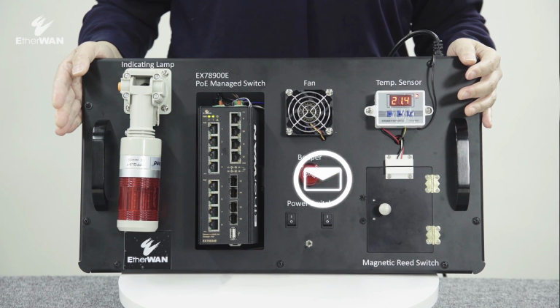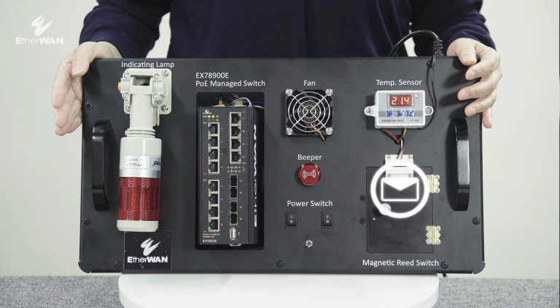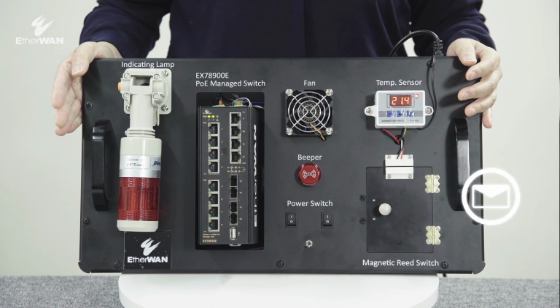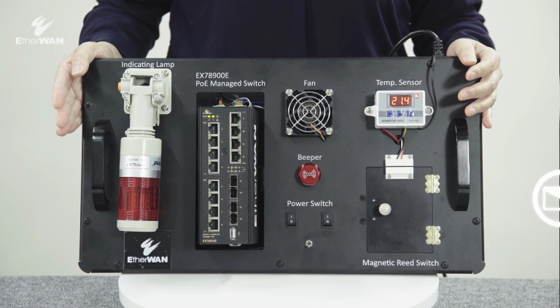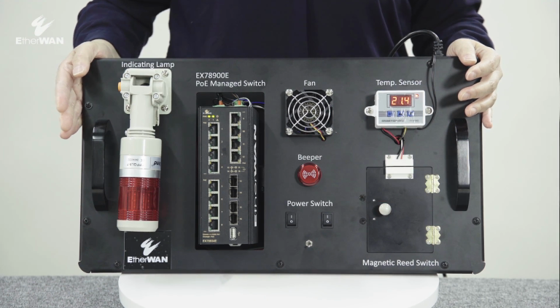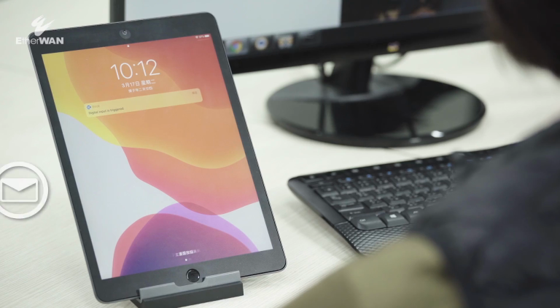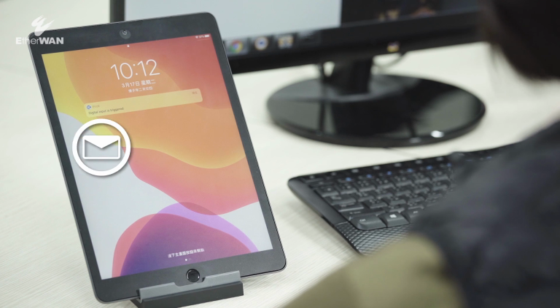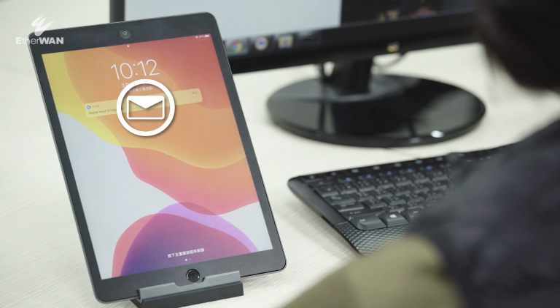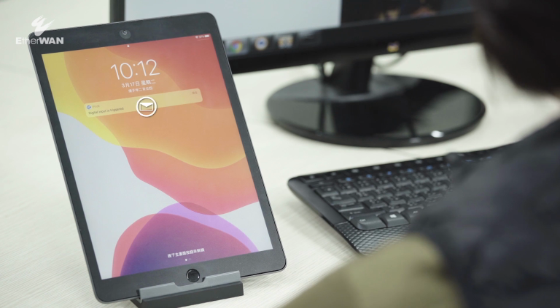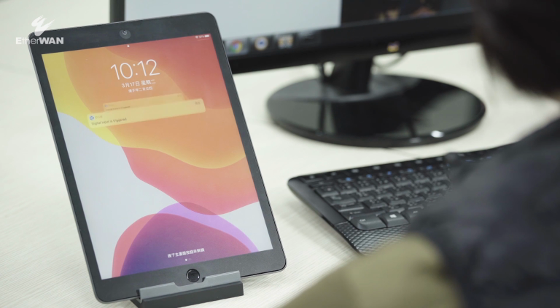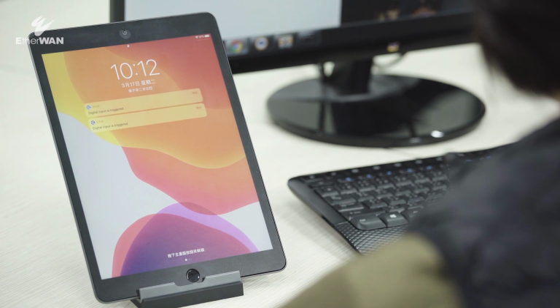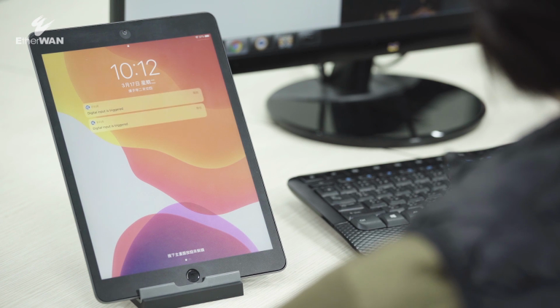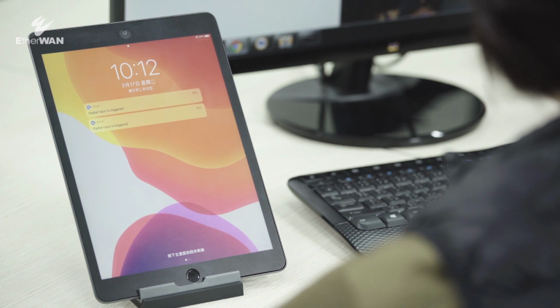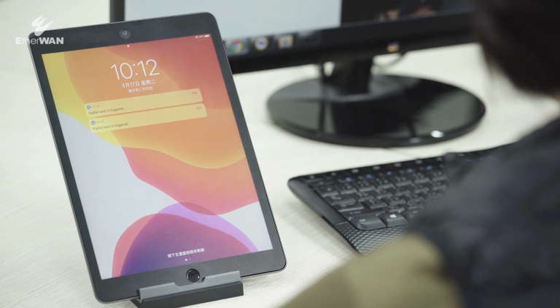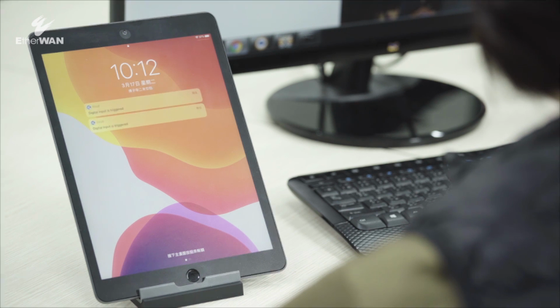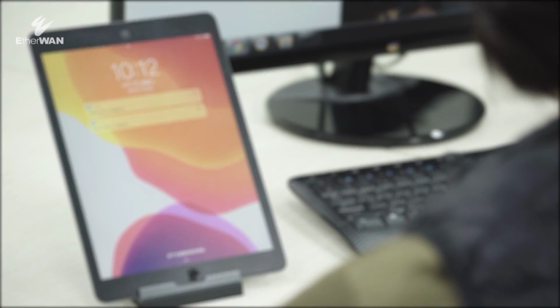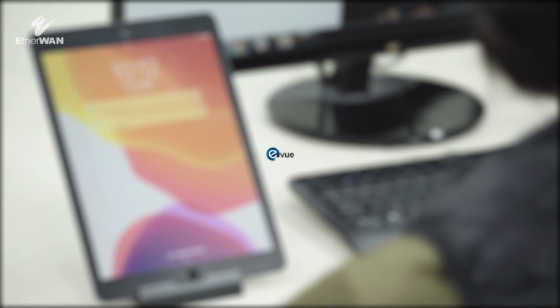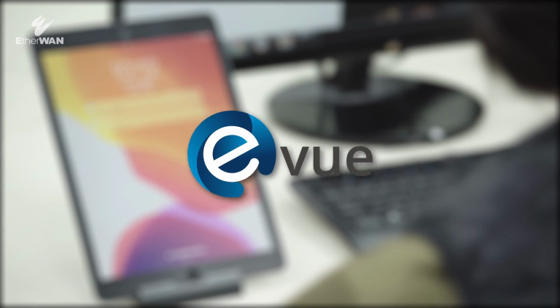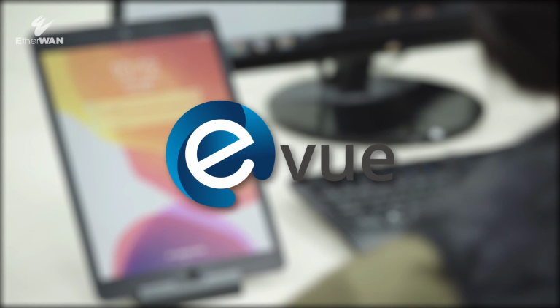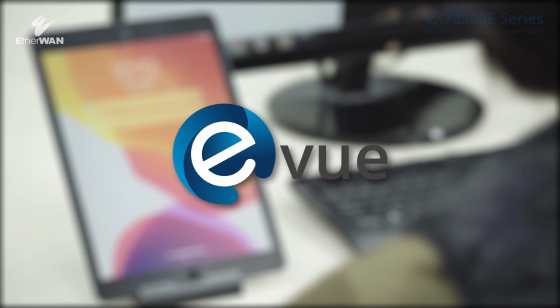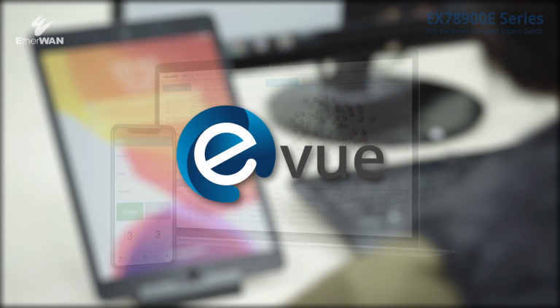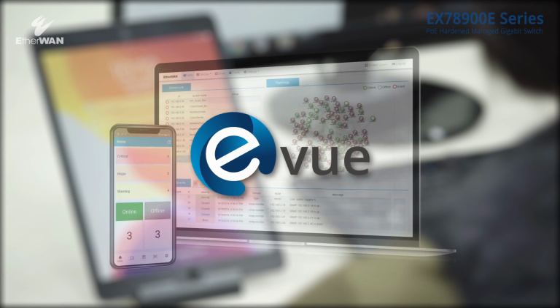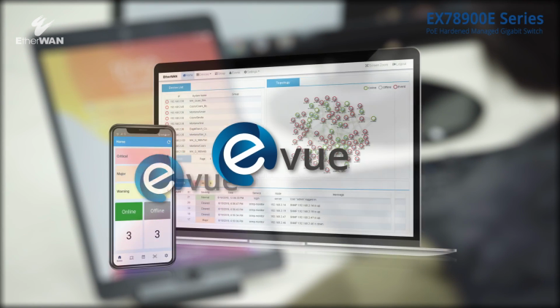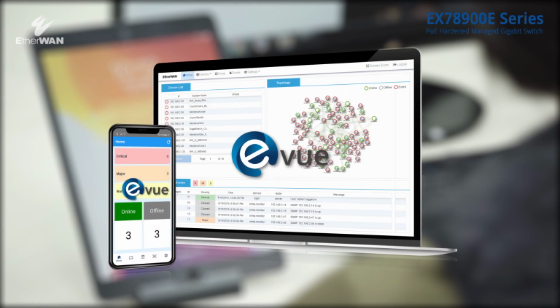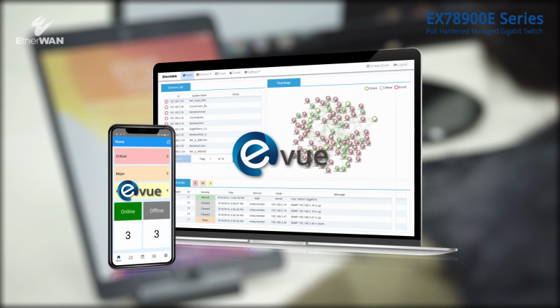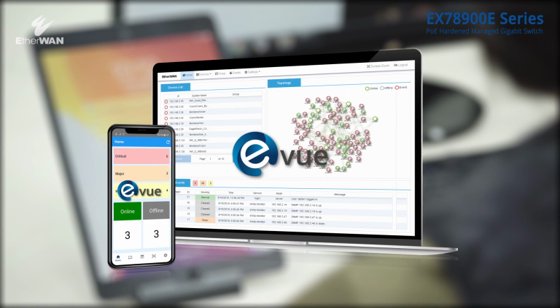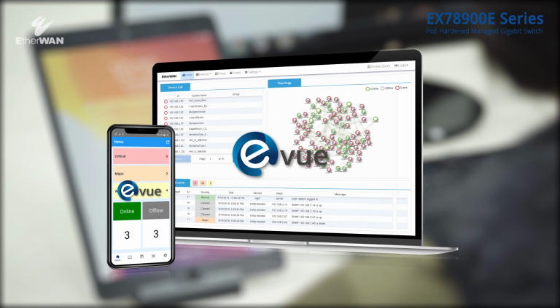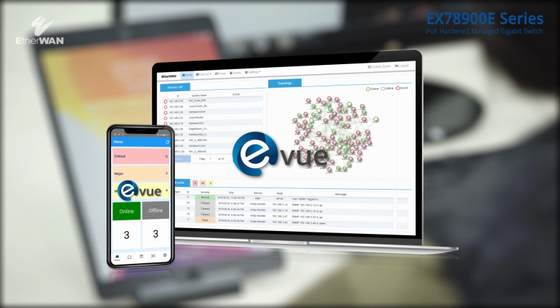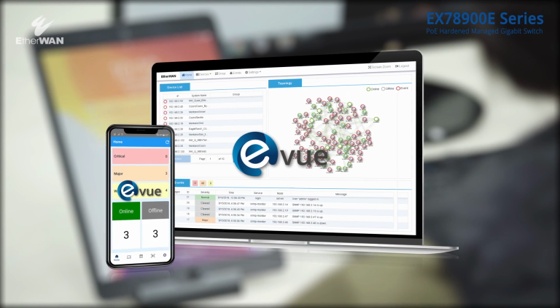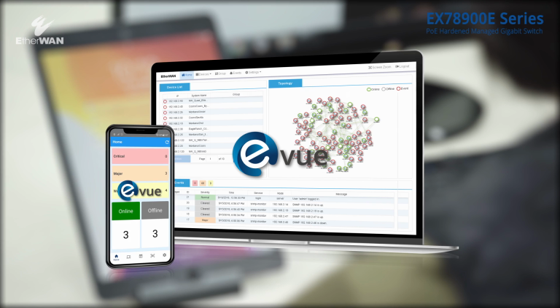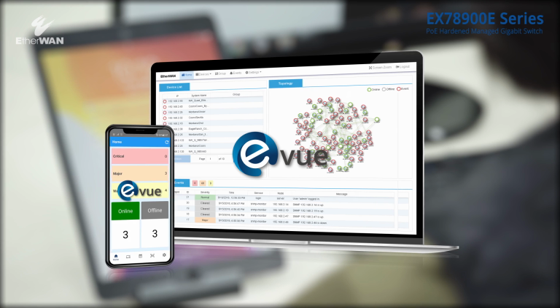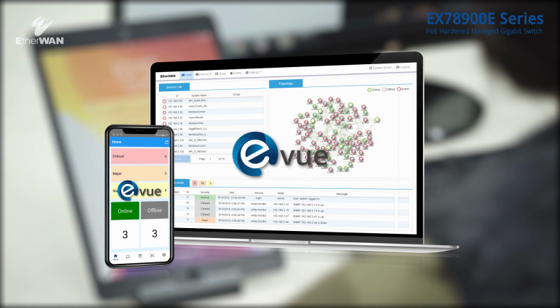Furthermore, EtherWAN's network management software, eView, is integrated and able to help admins with remote monitoring.